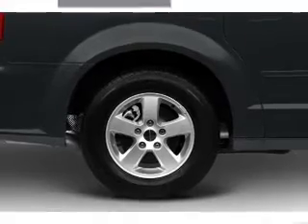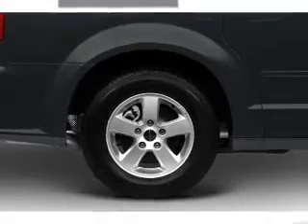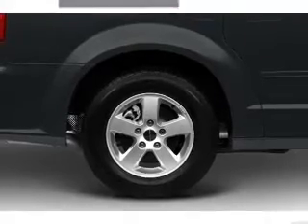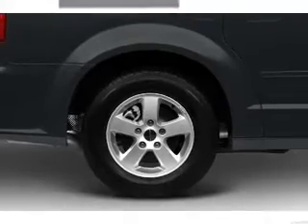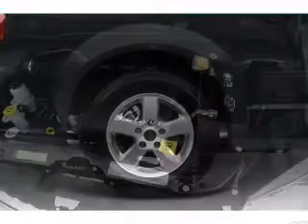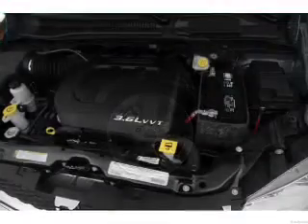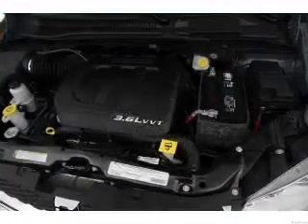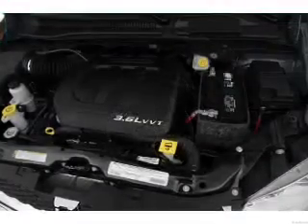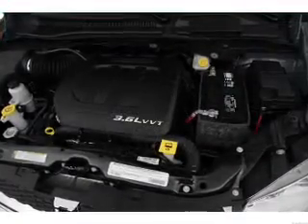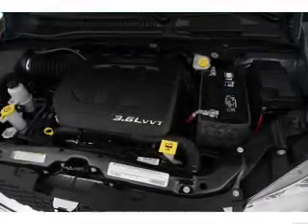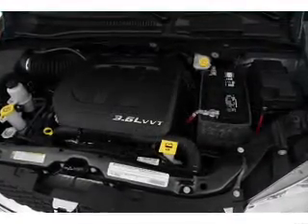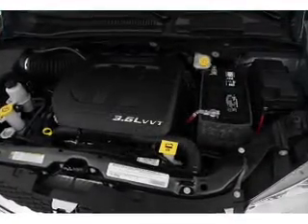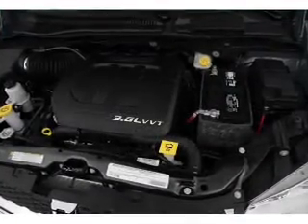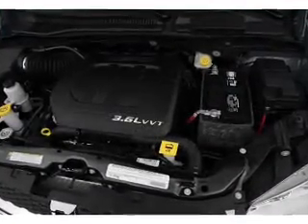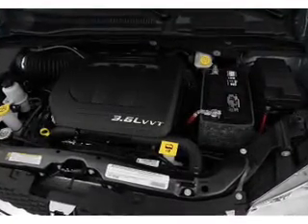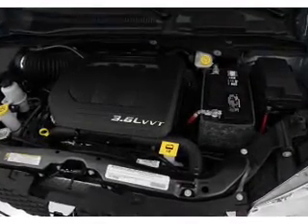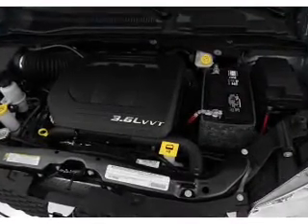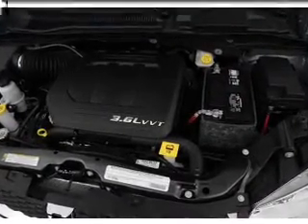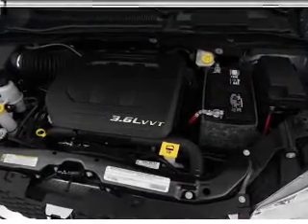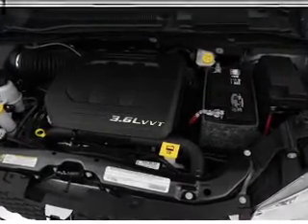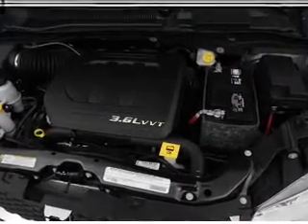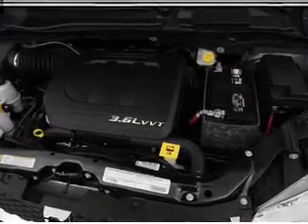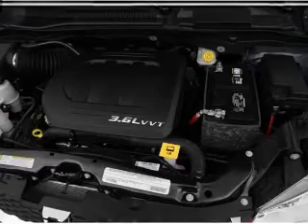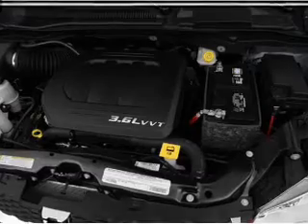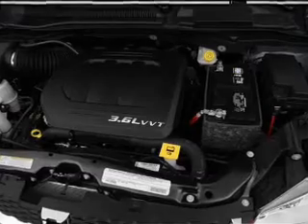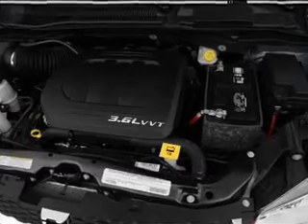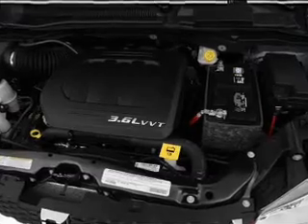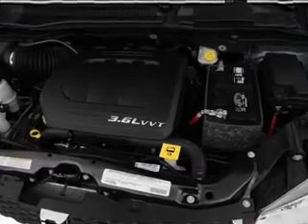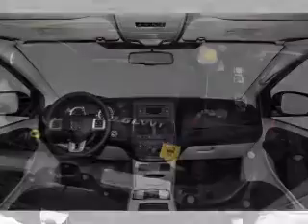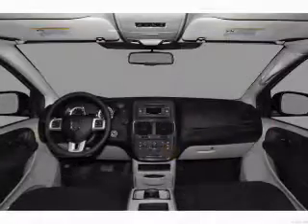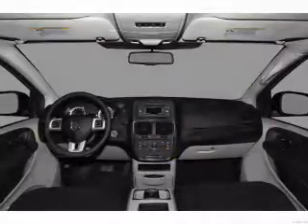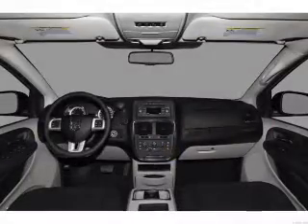Air conditioning, power door locks, power windows, power steering, cruise control, power mirrors, and AM-FM stereo with a CD player.